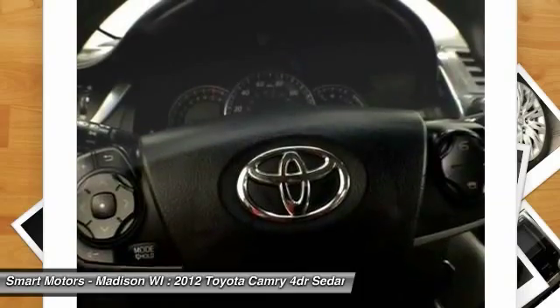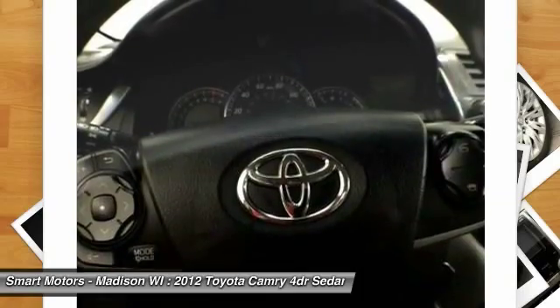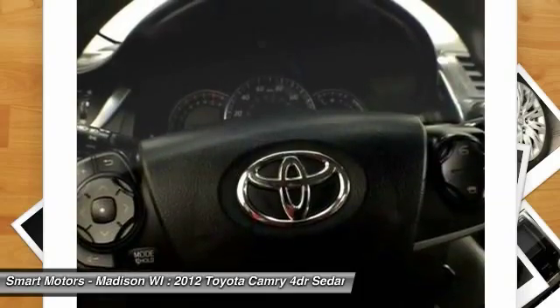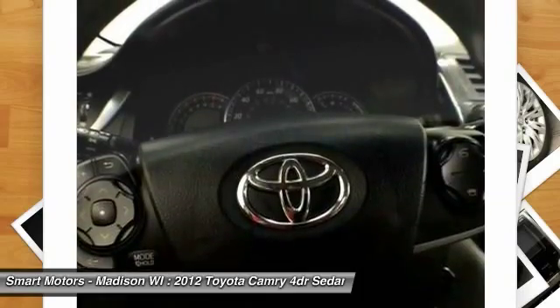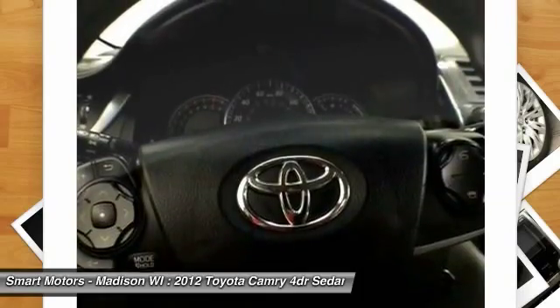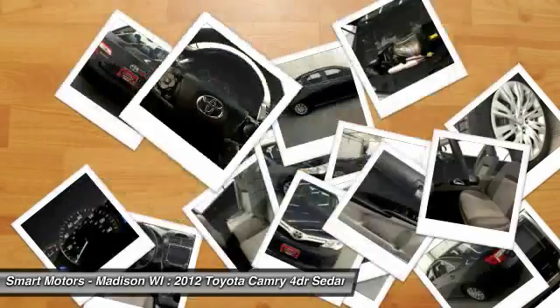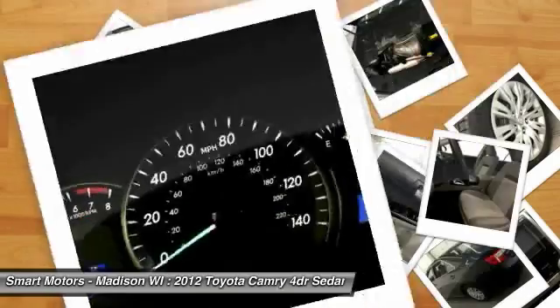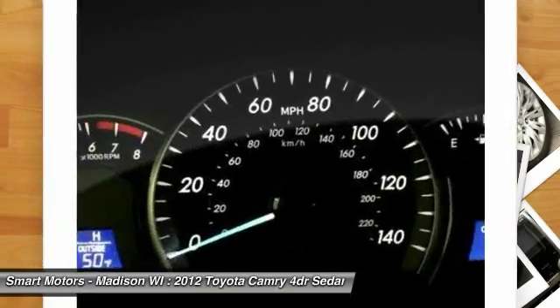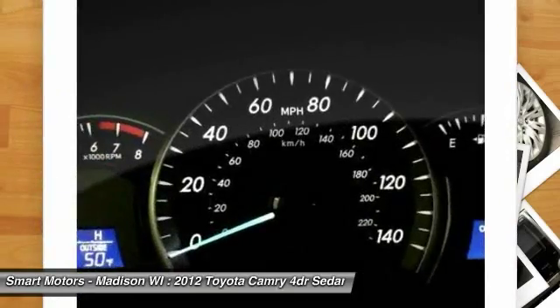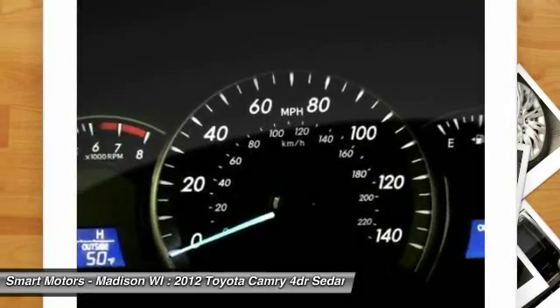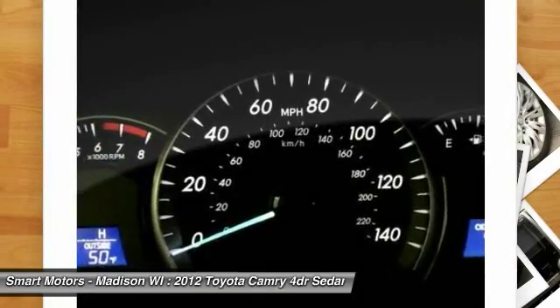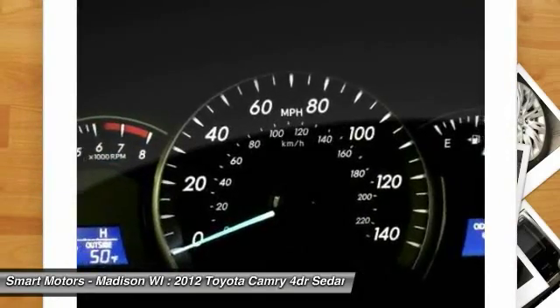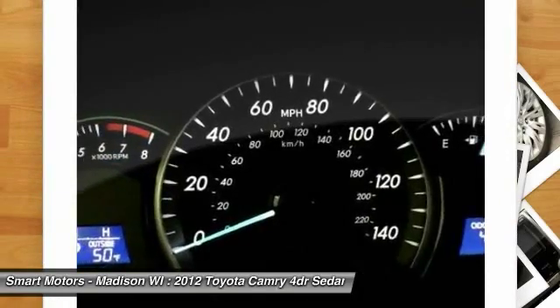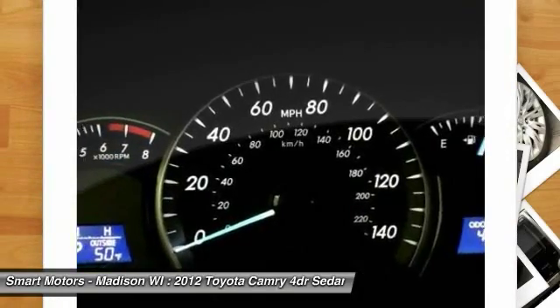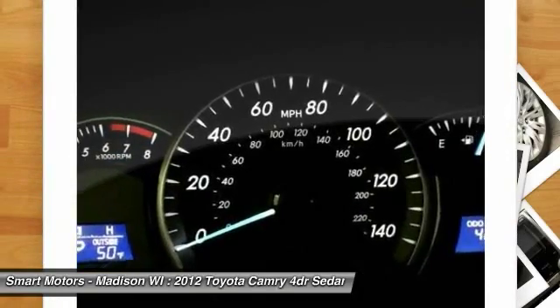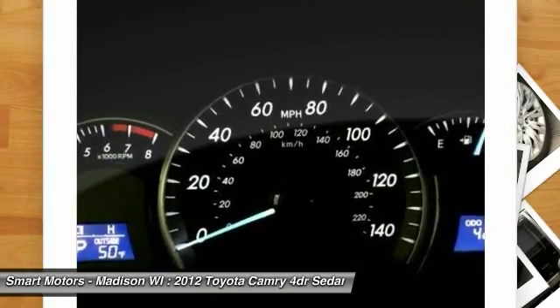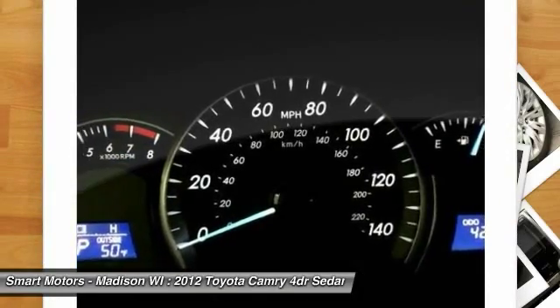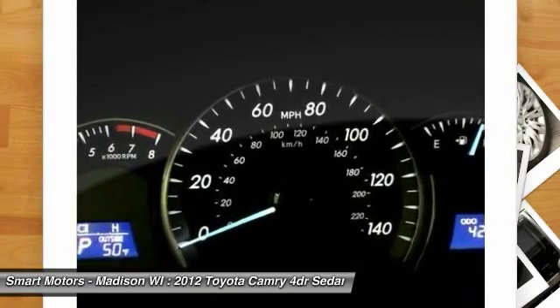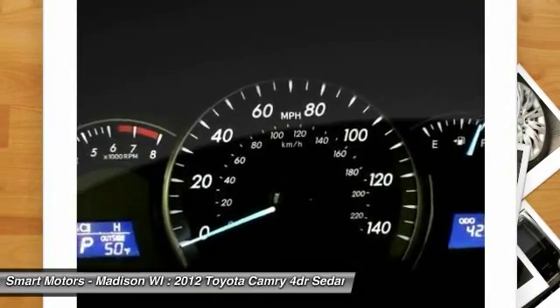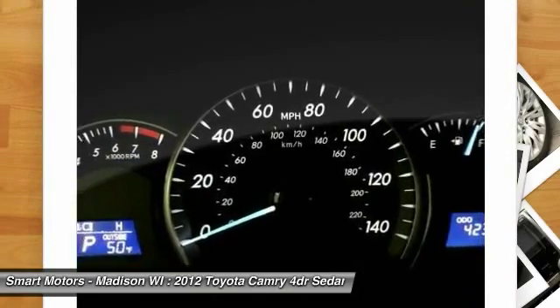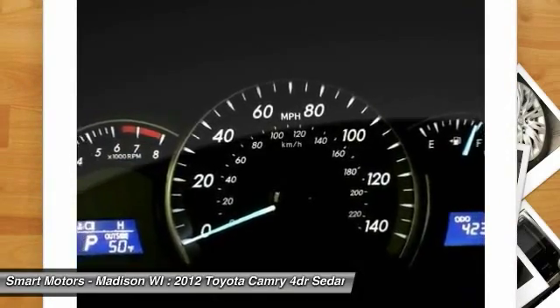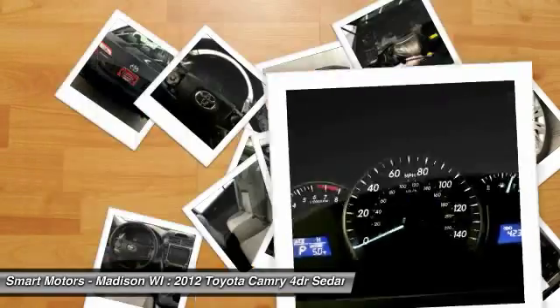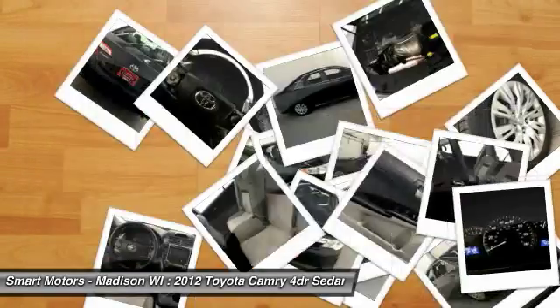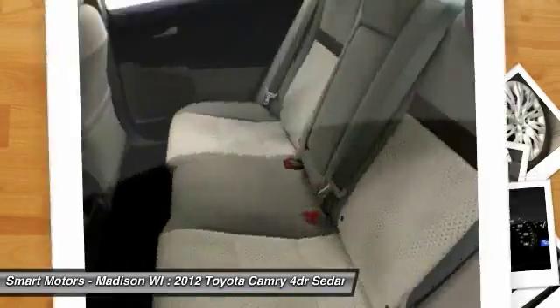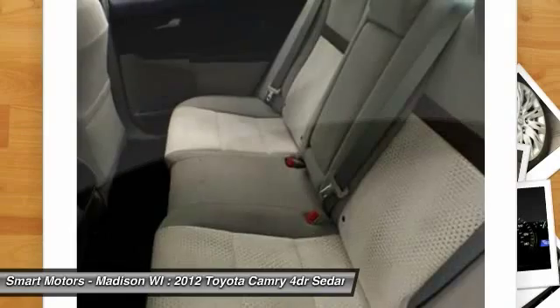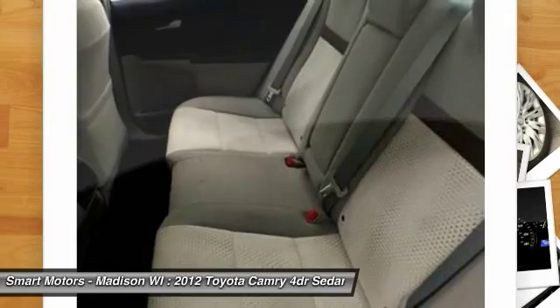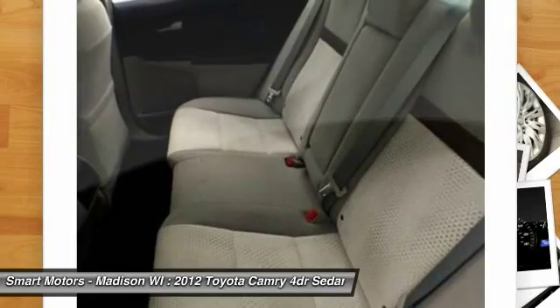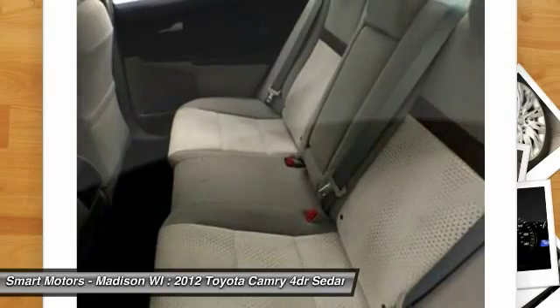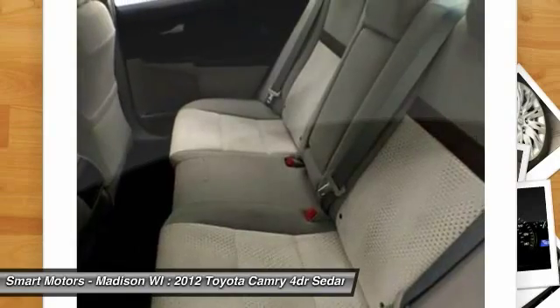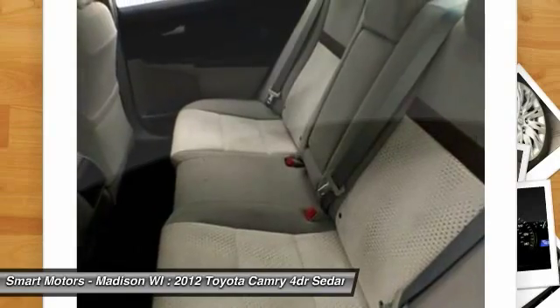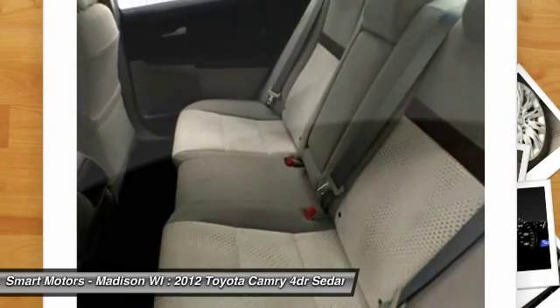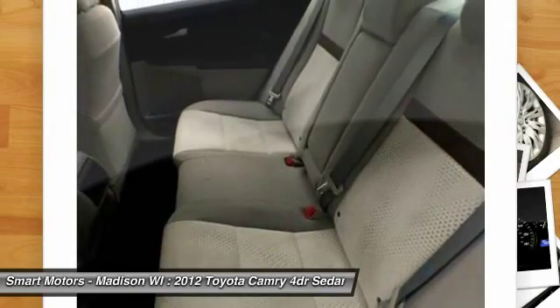This Camry is sure to please for years to come, so do yourself a favor and upgrade to the sedan you've been waiting for.